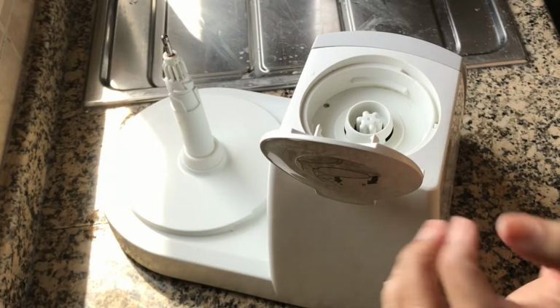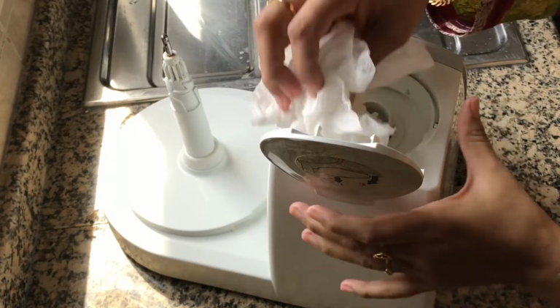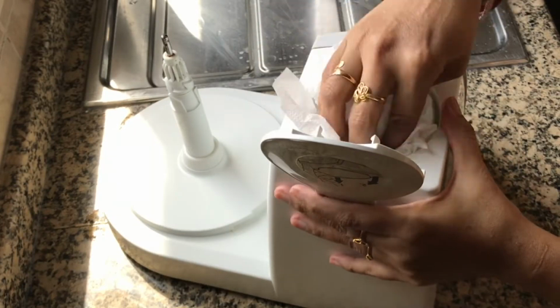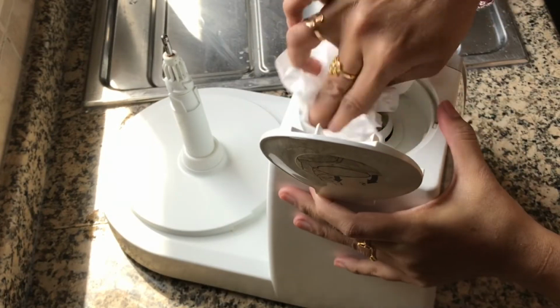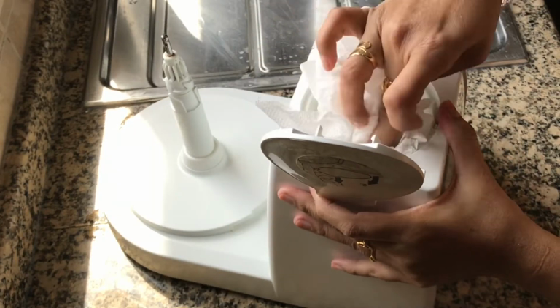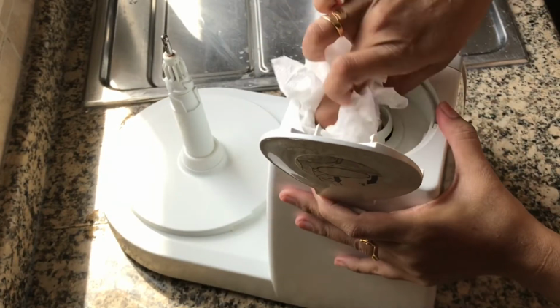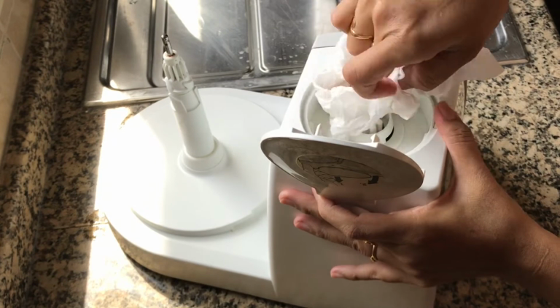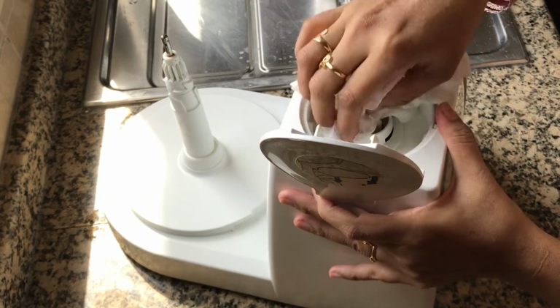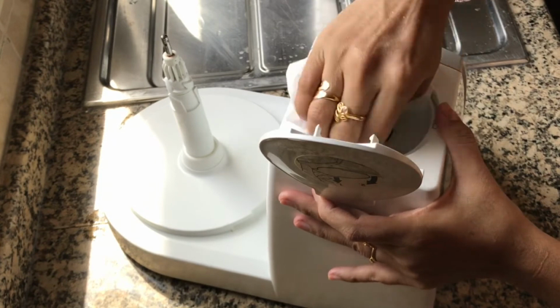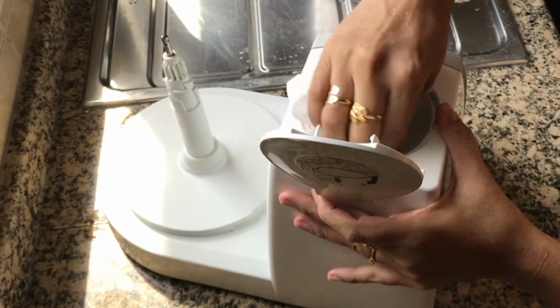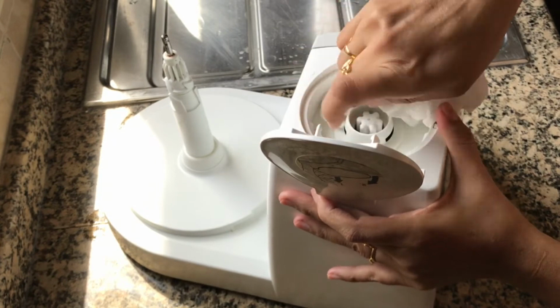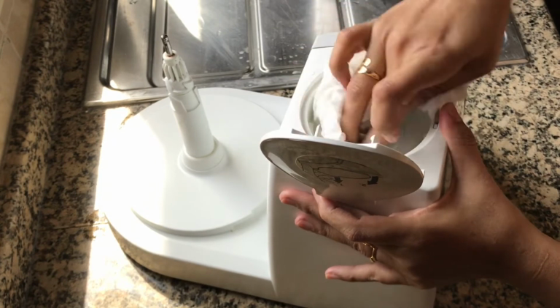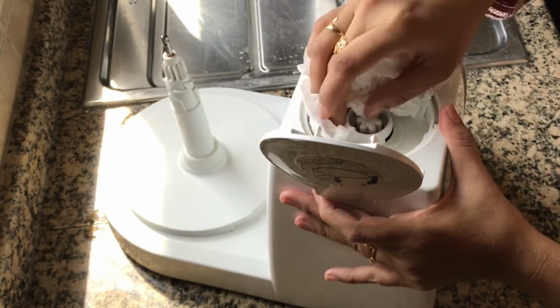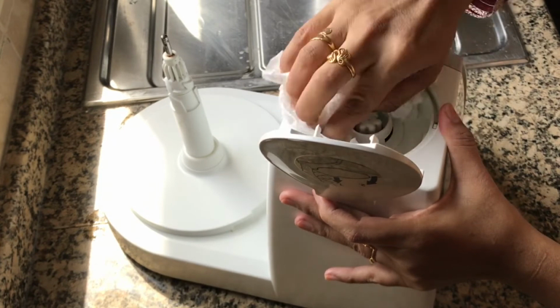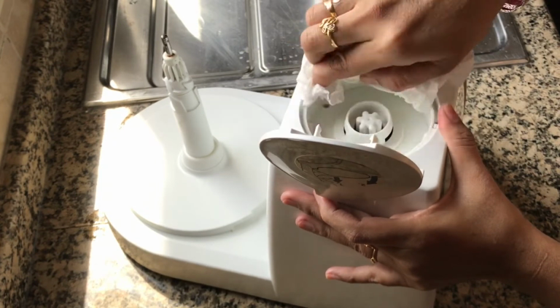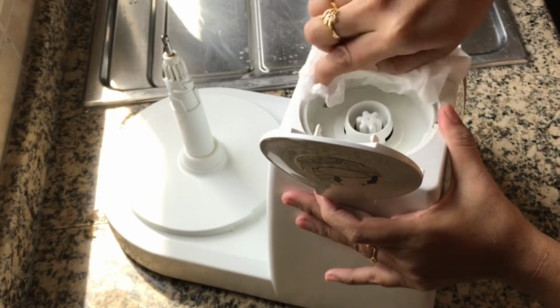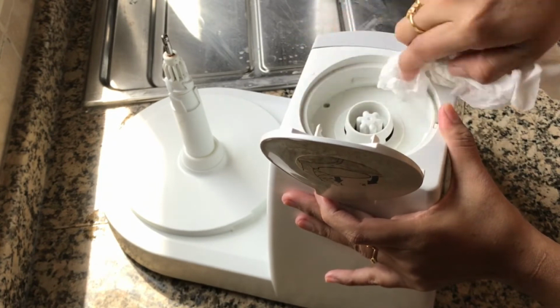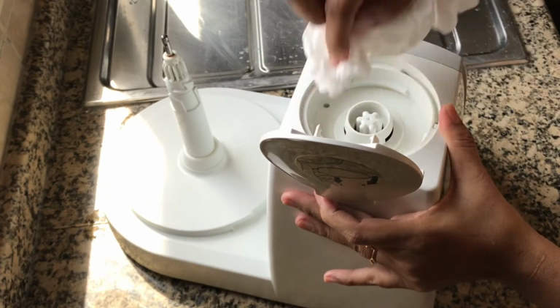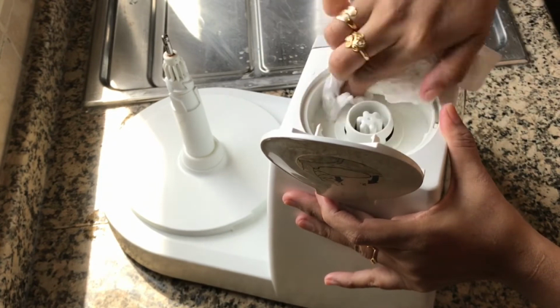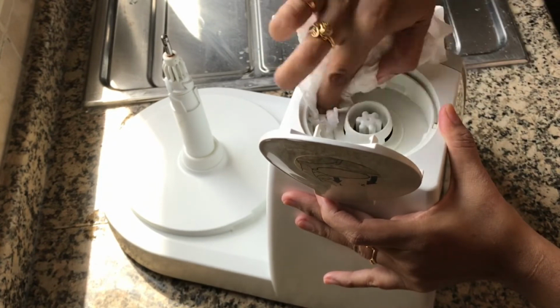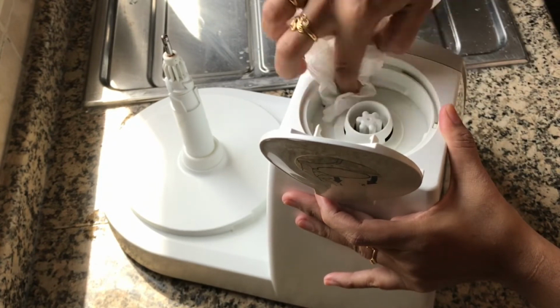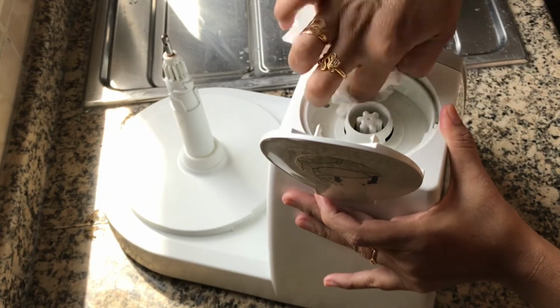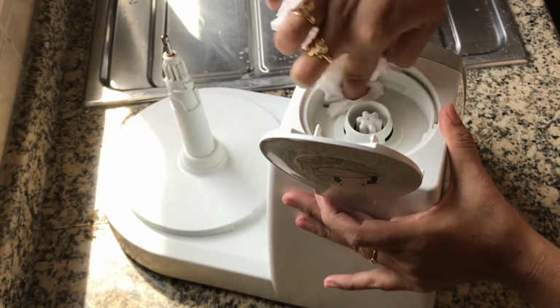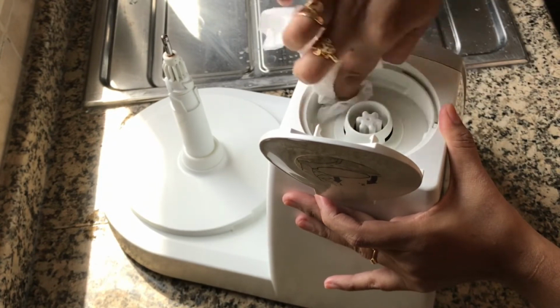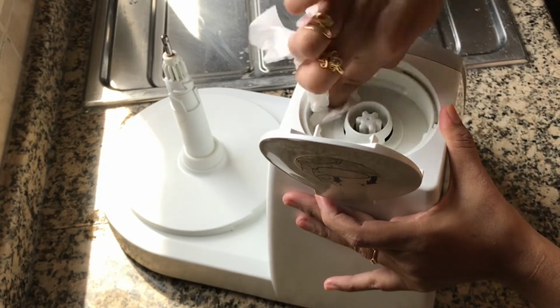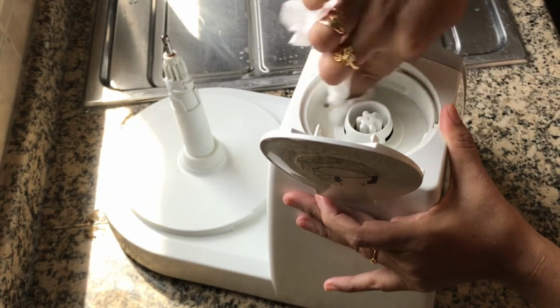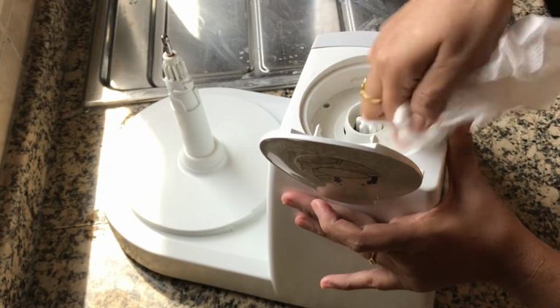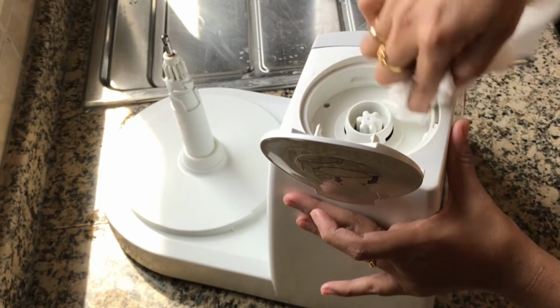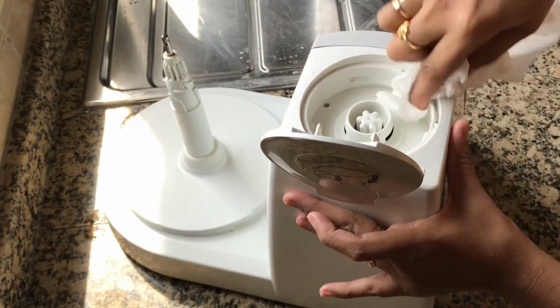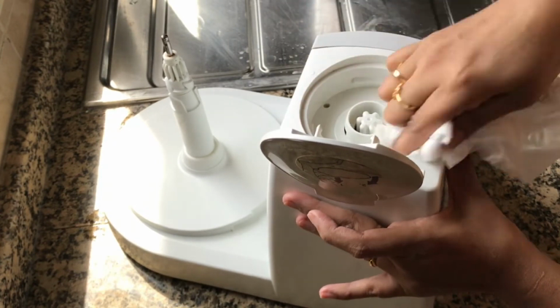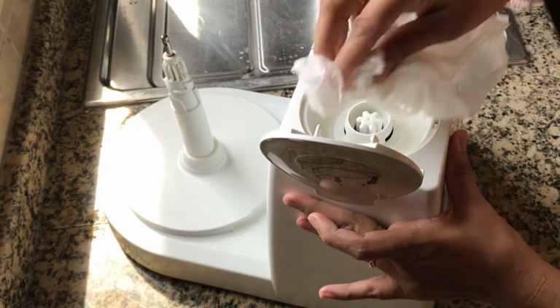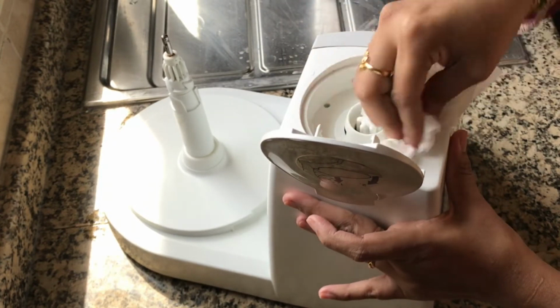Finally, dry it well using tissue paper or any other dry cloth.